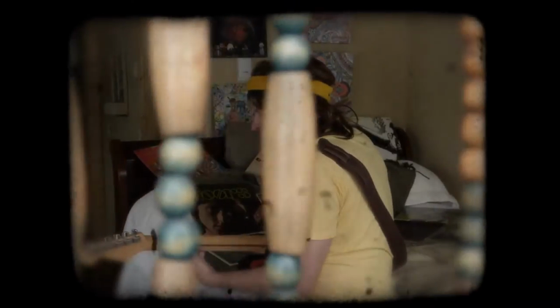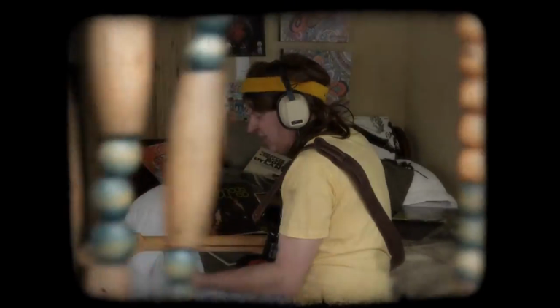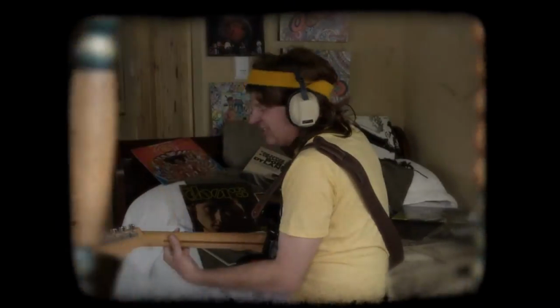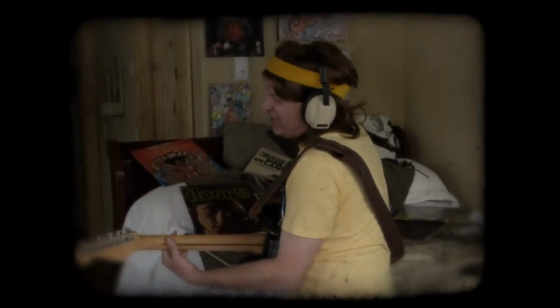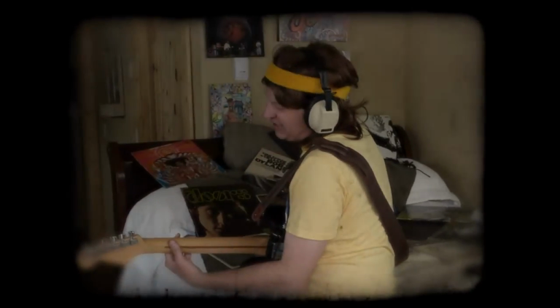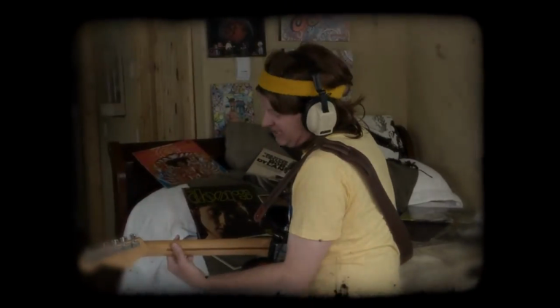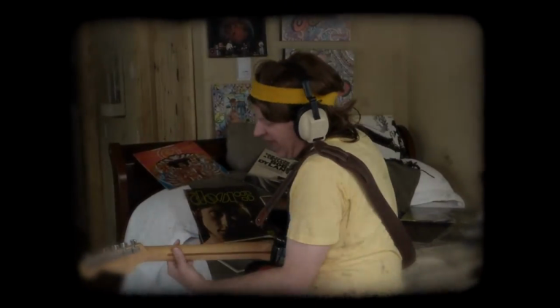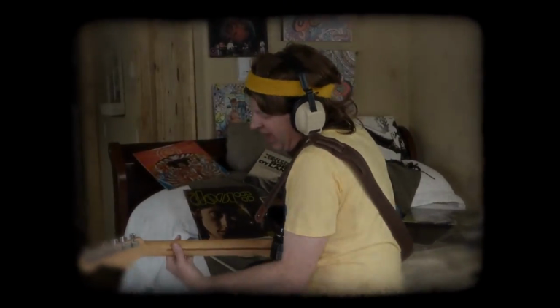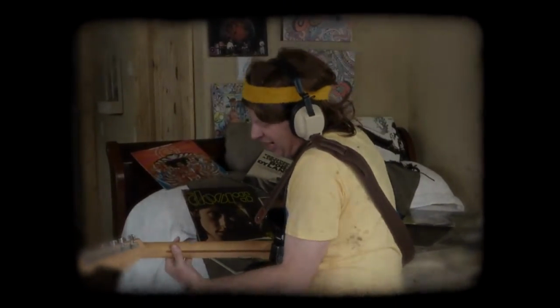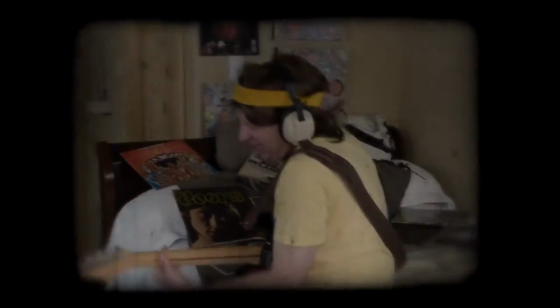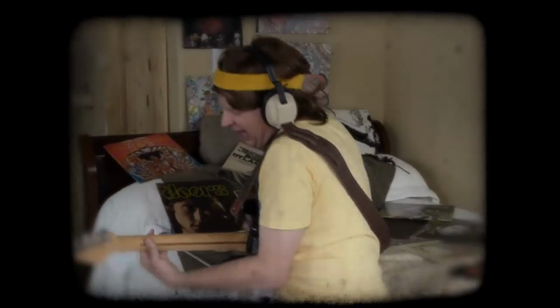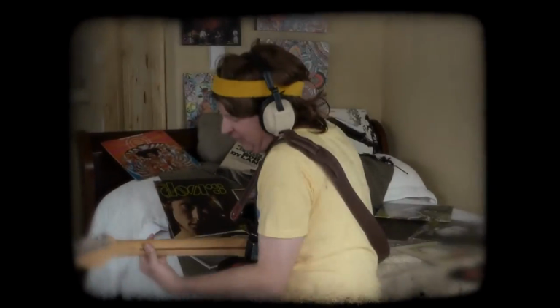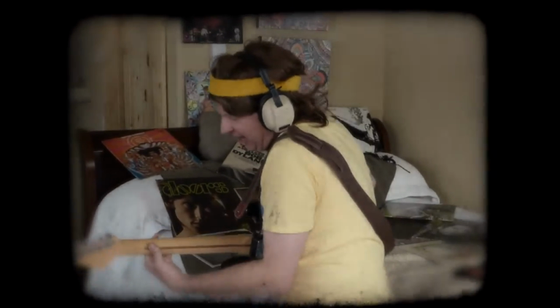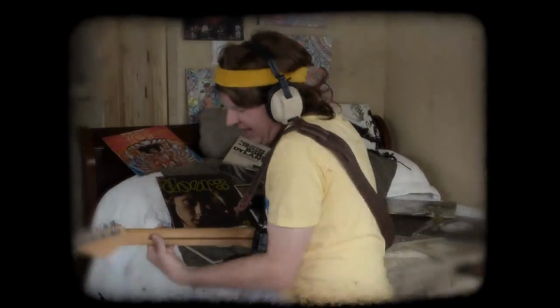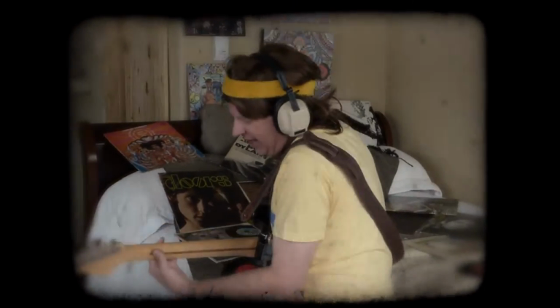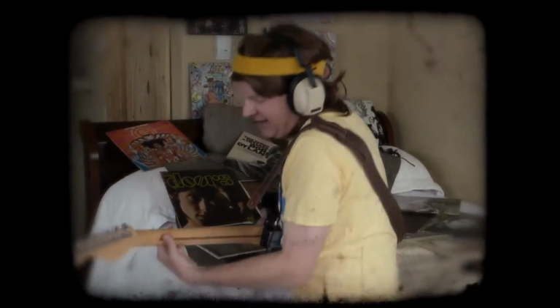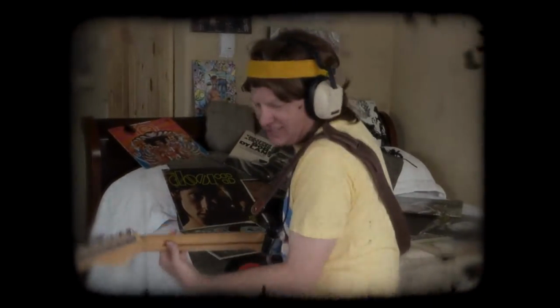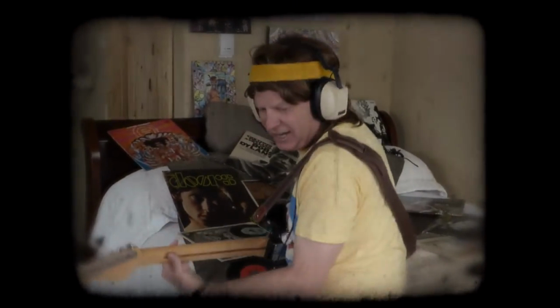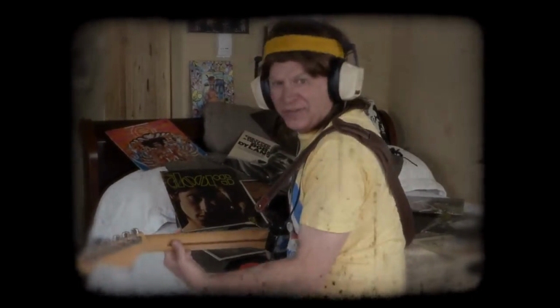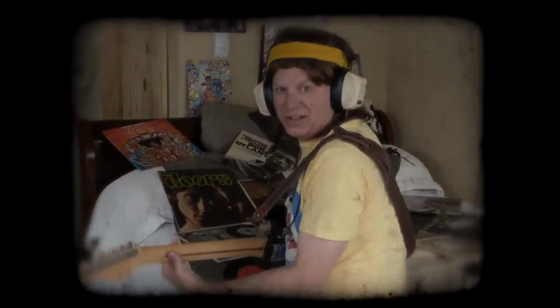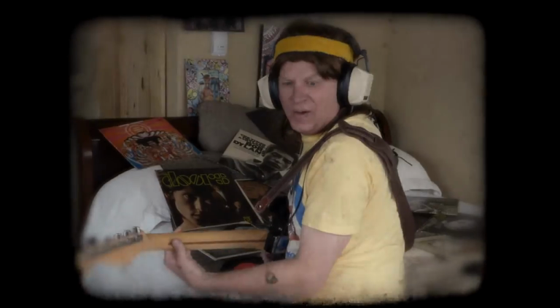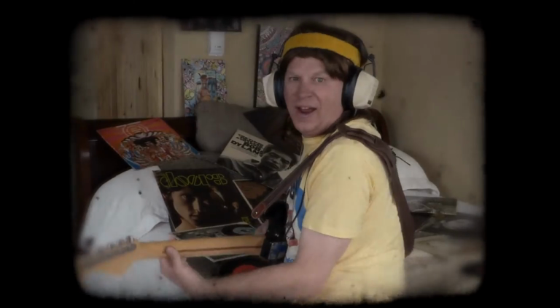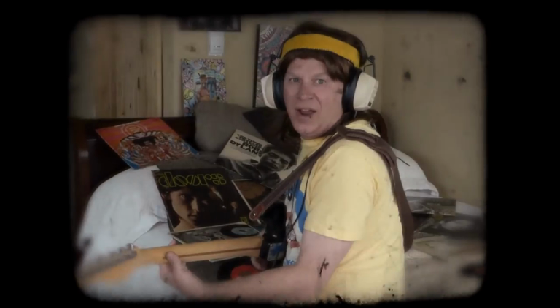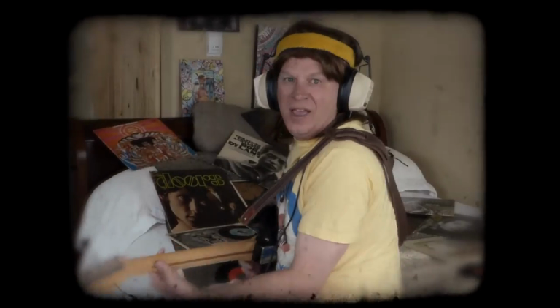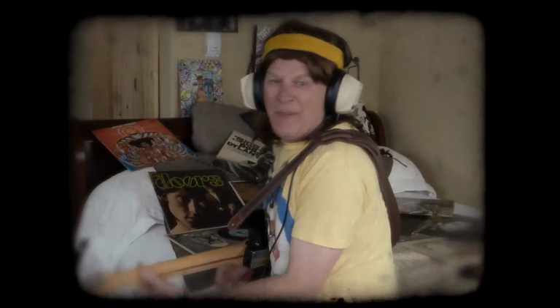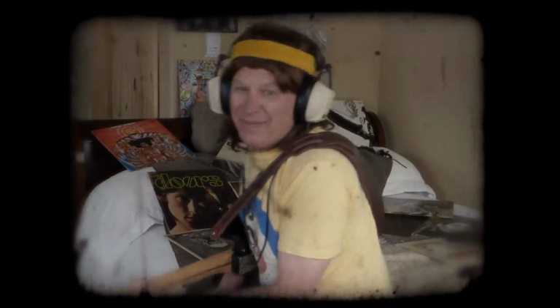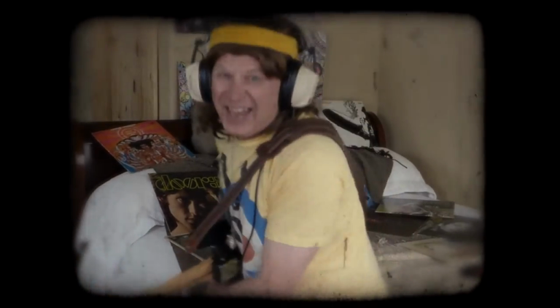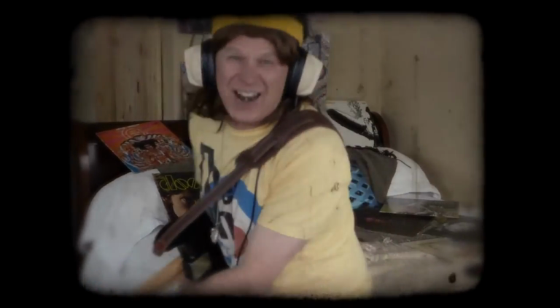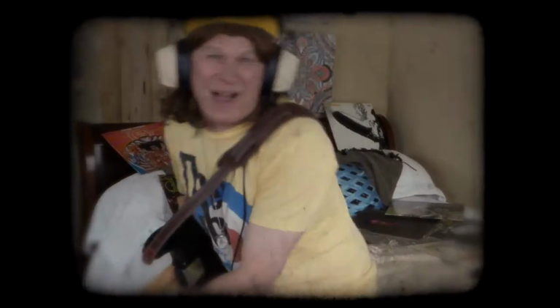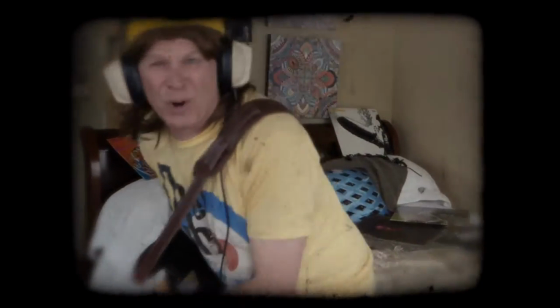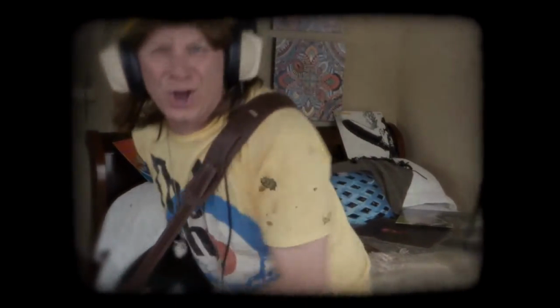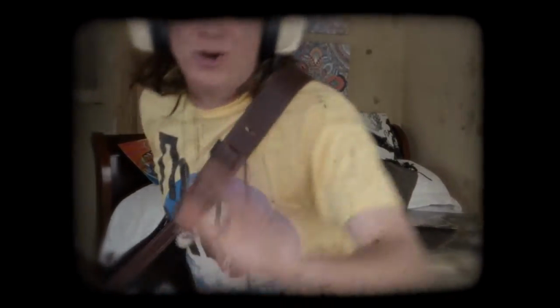This is the Dawning of the Age of Aquarius. Mom, get out of my room!